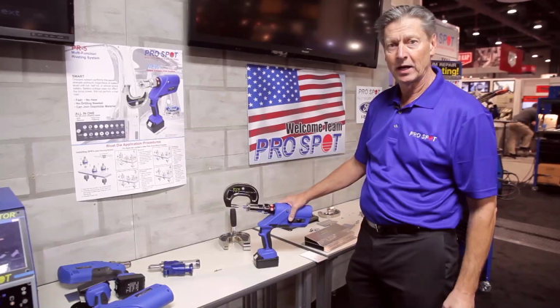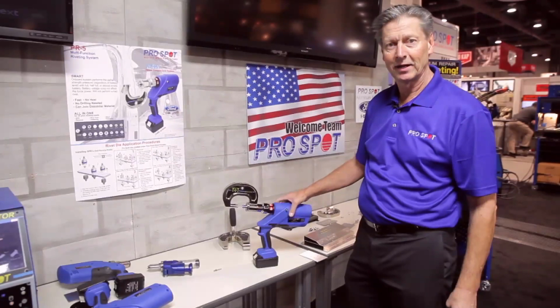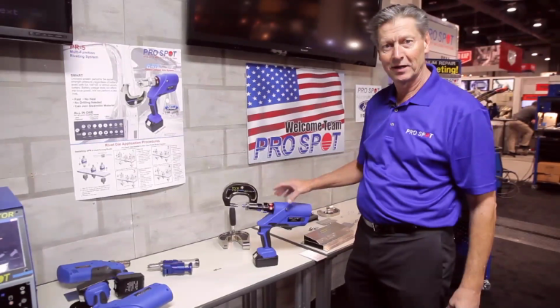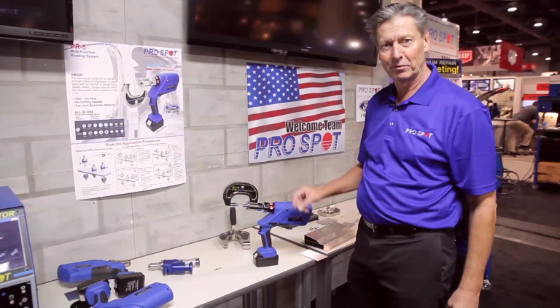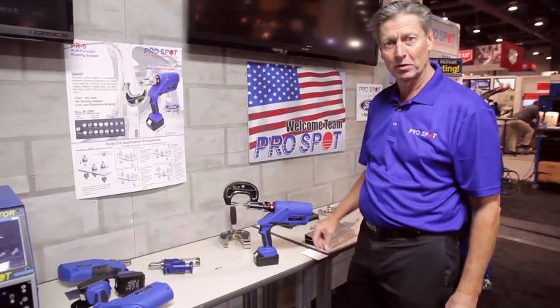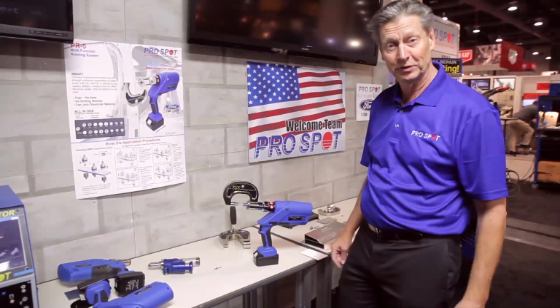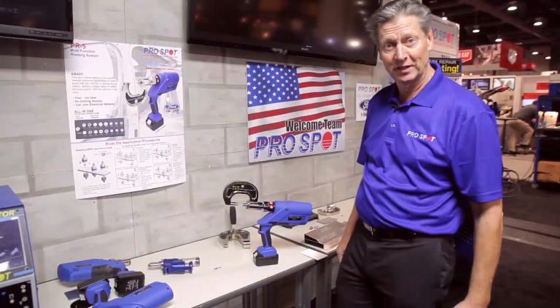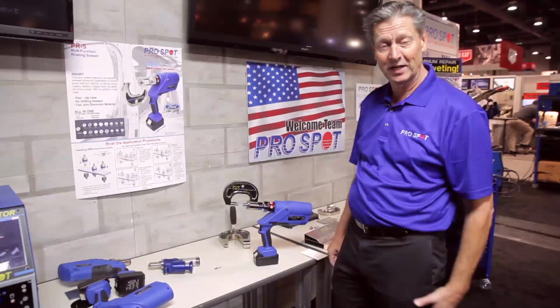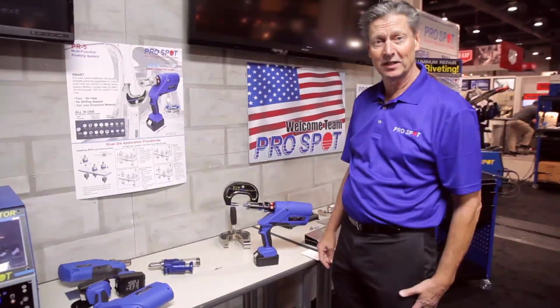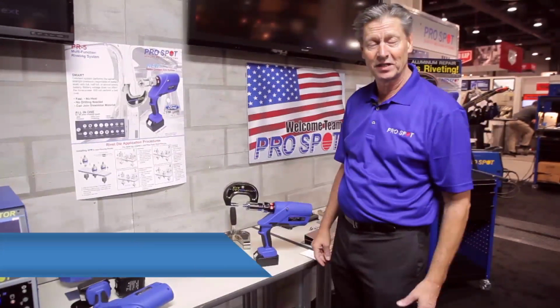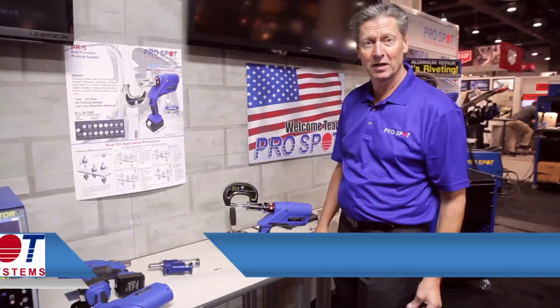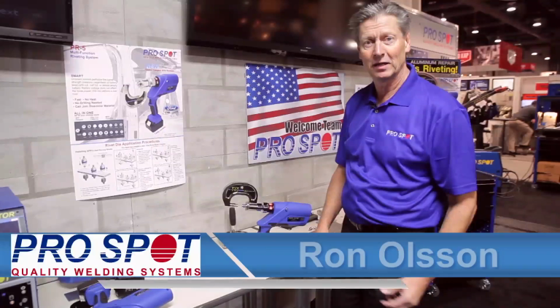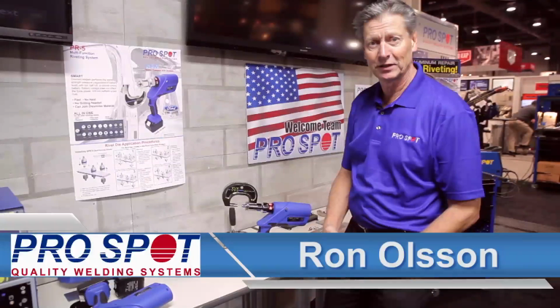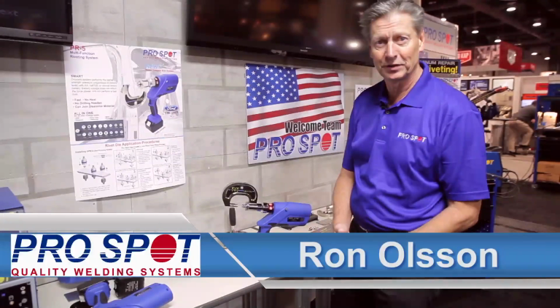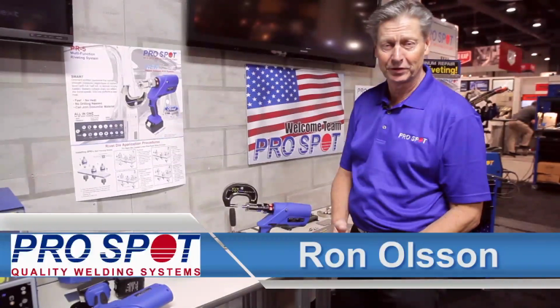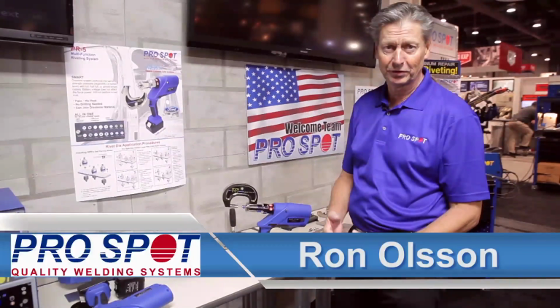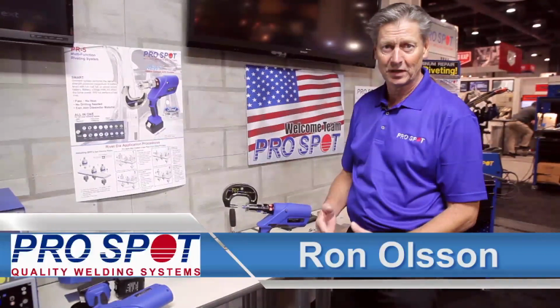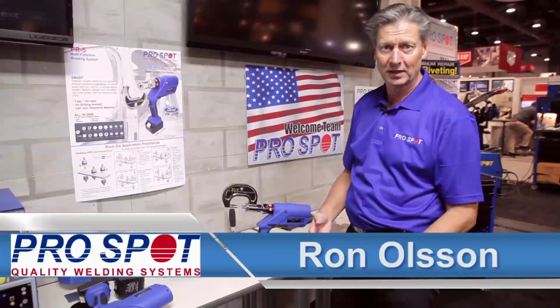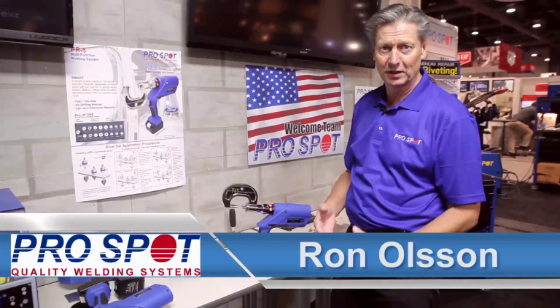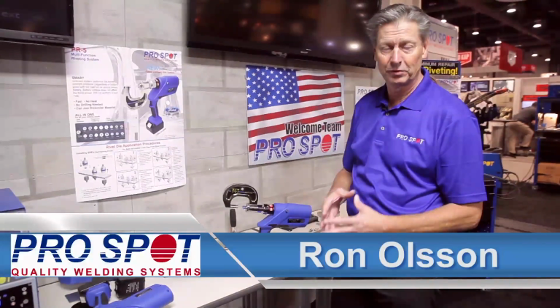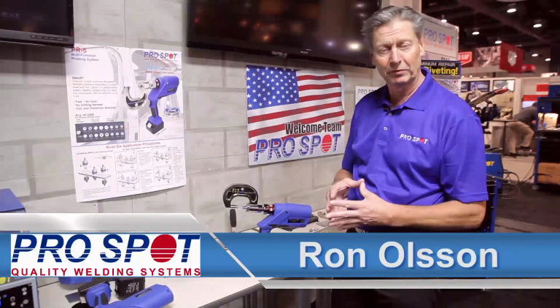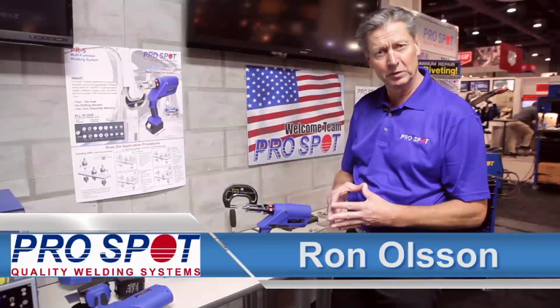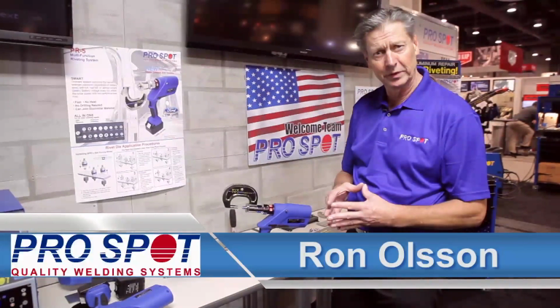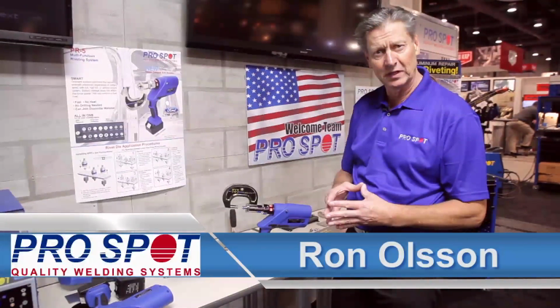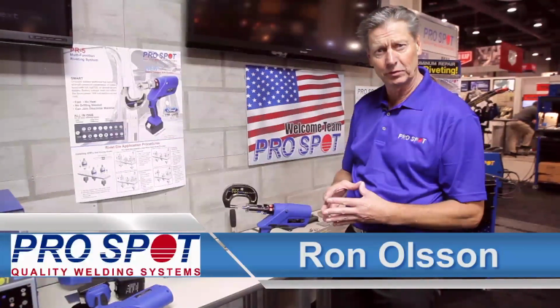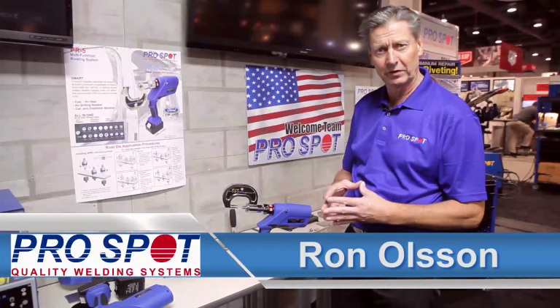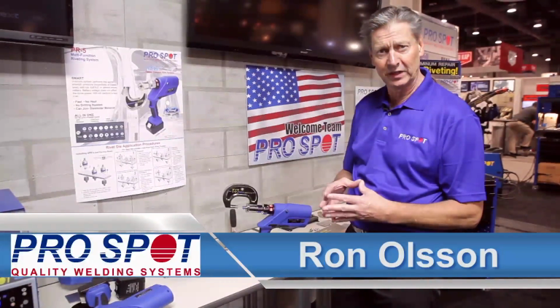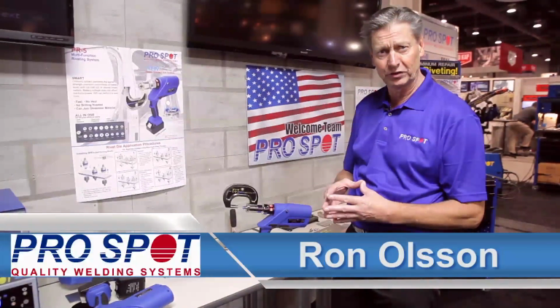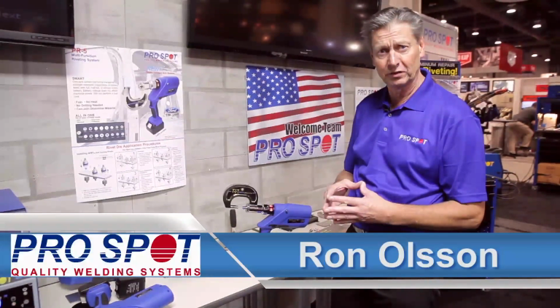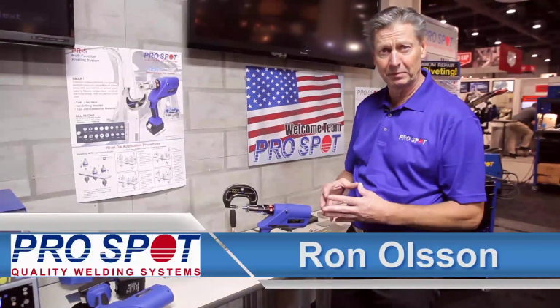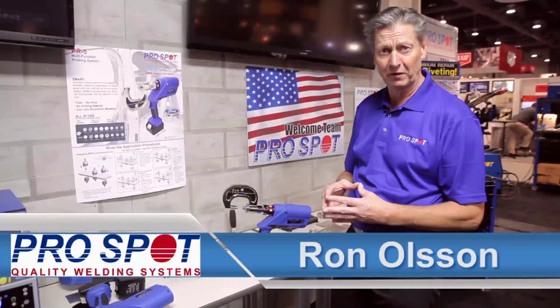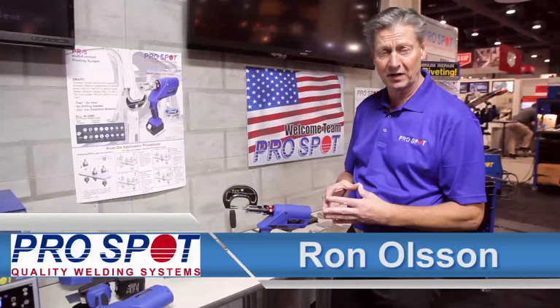Hi, Ron Olson here again at SEMA. I'd like to introduce the new improvements we have done to our riveting system, the PR5.